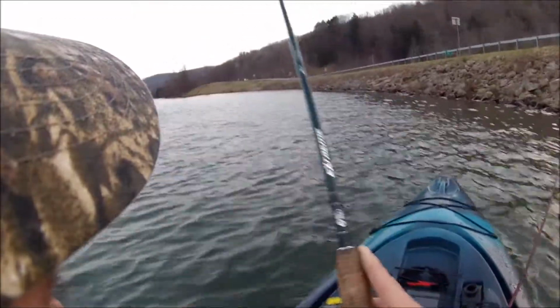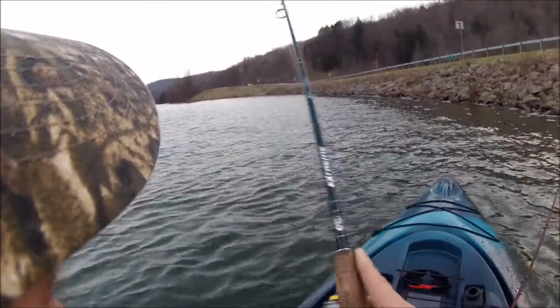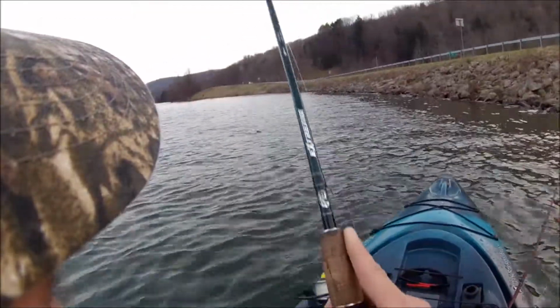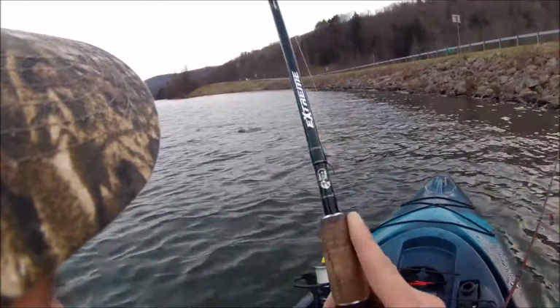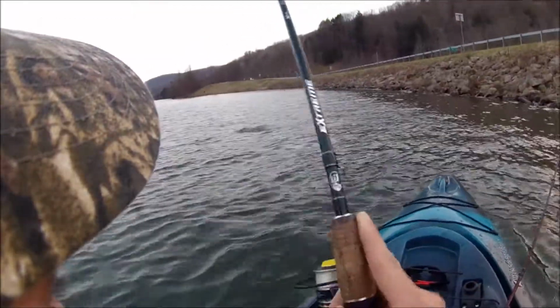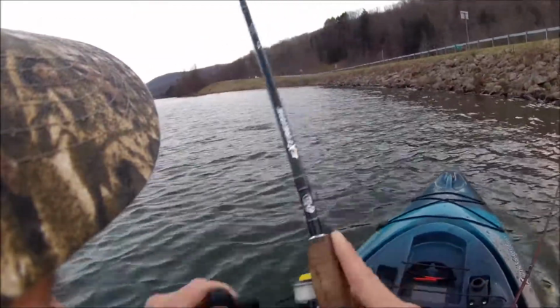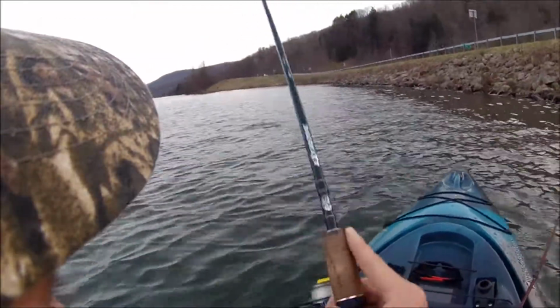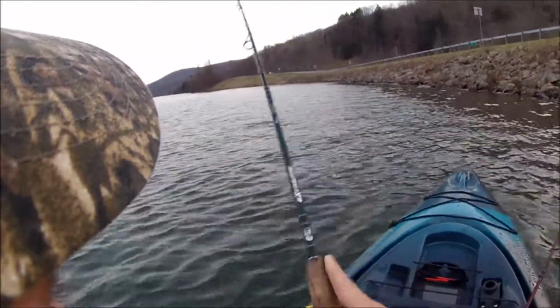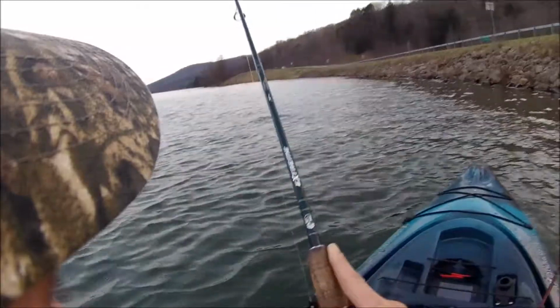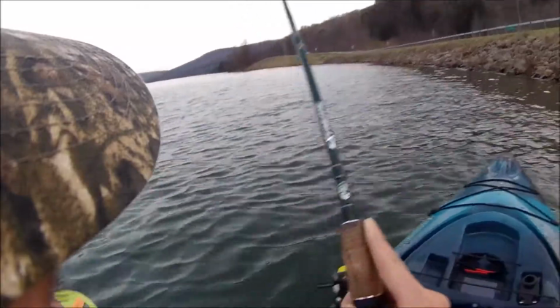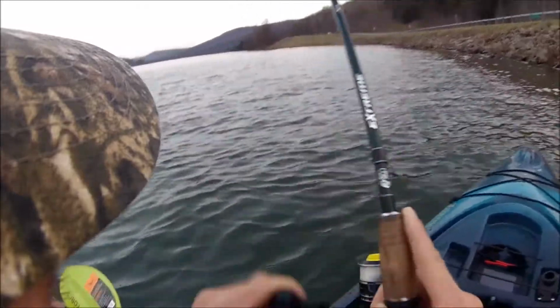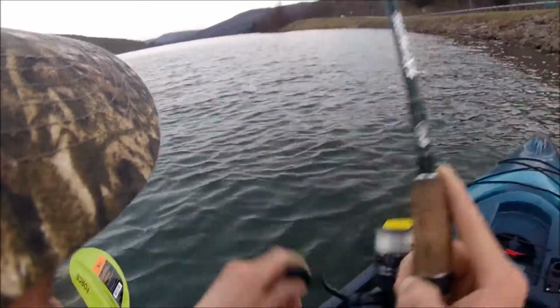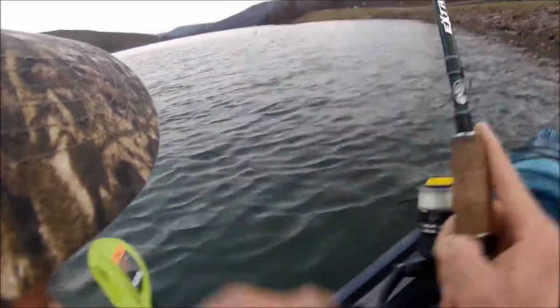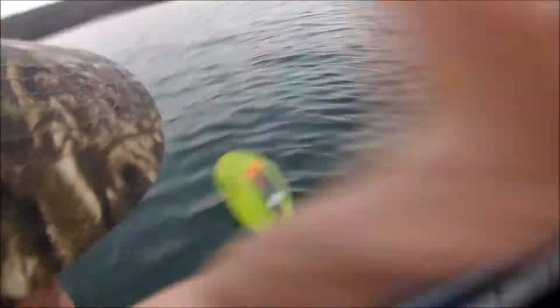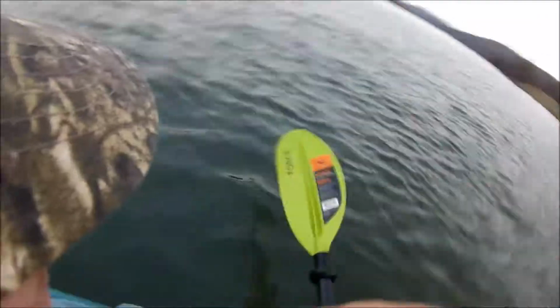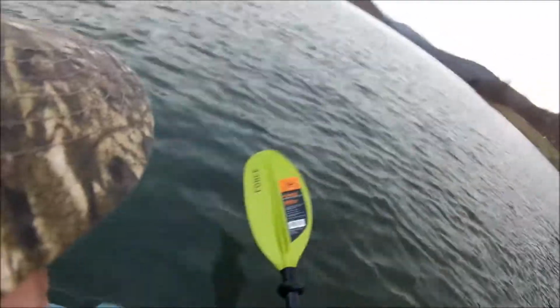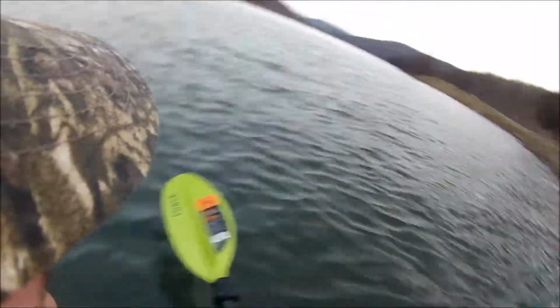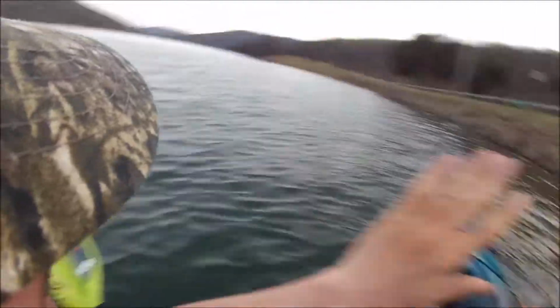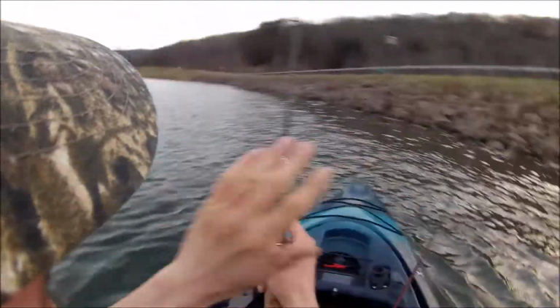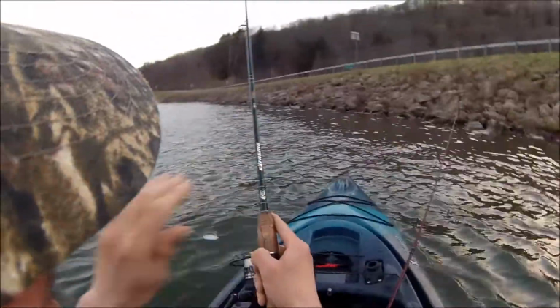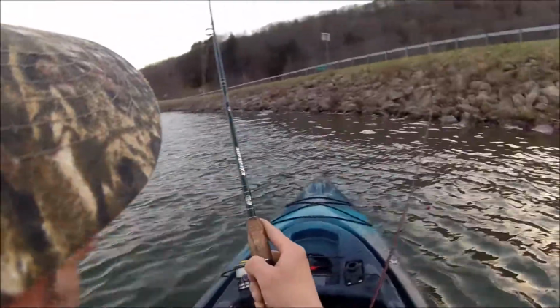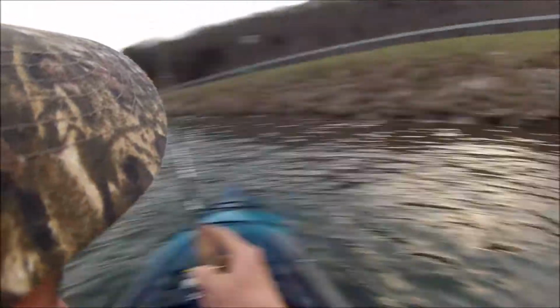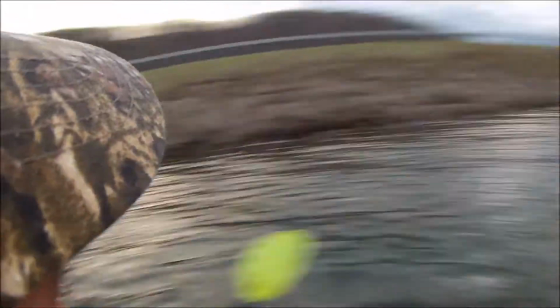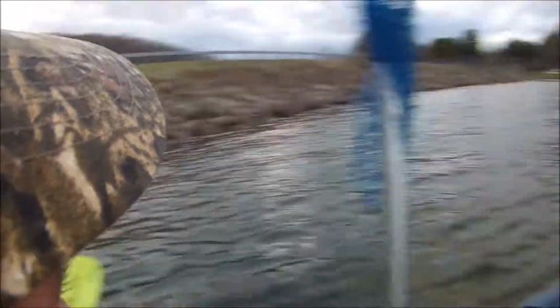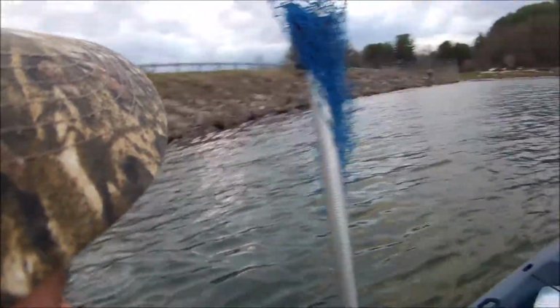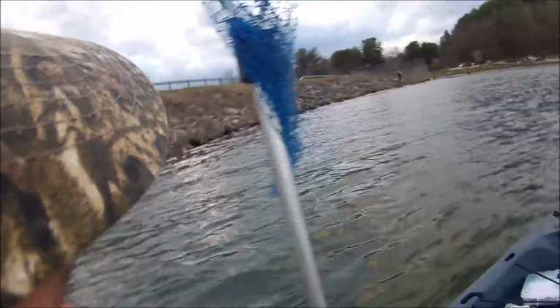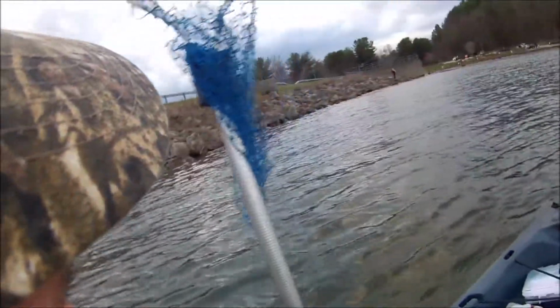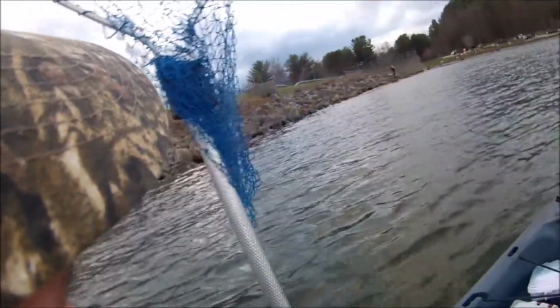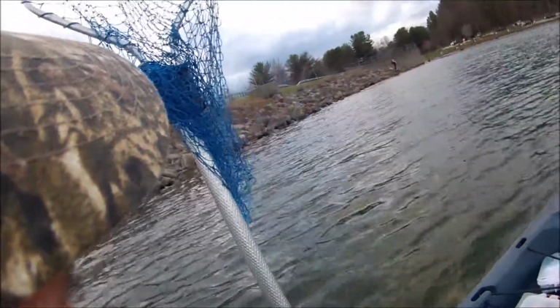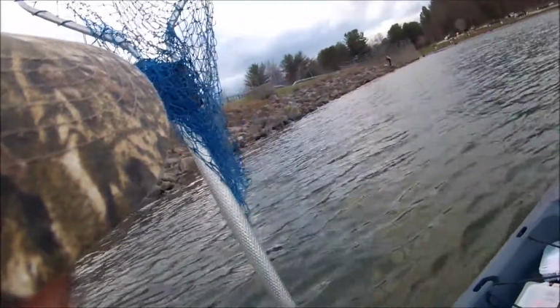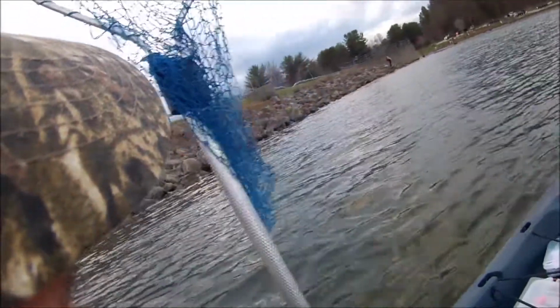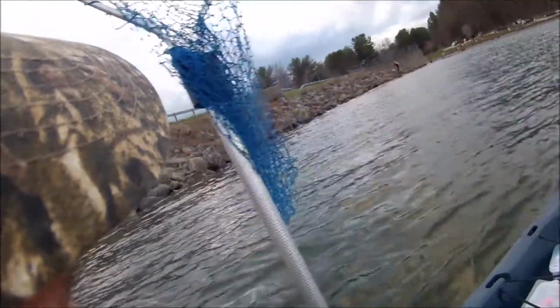We got ourselves the first fish of the trip. It came off. Oh man, I just missed one.